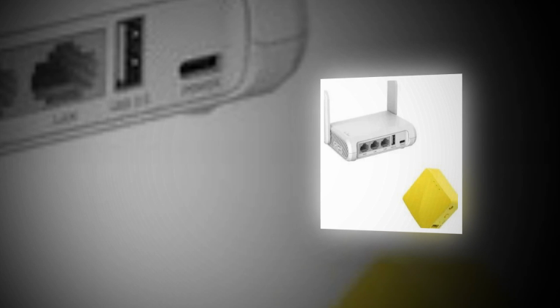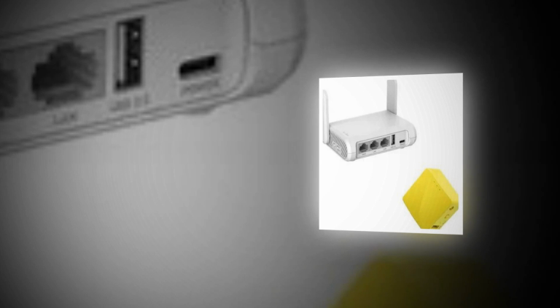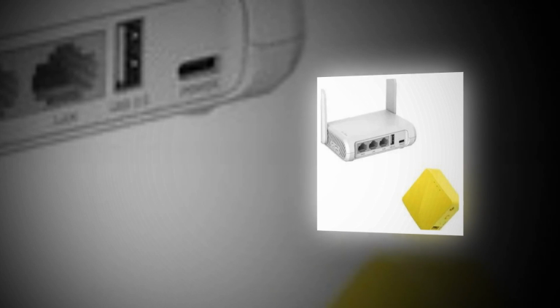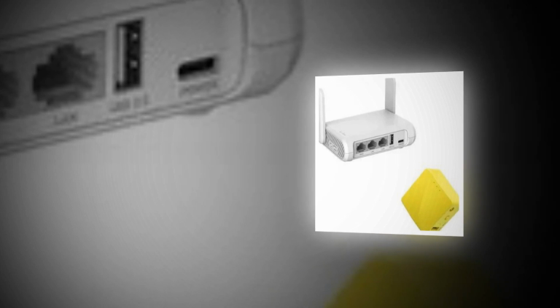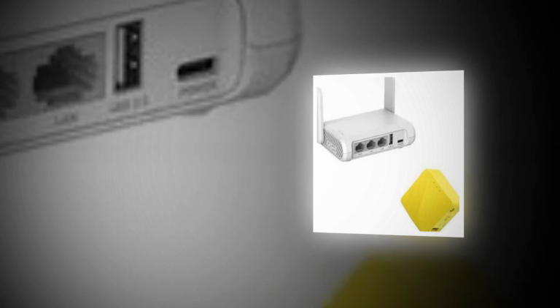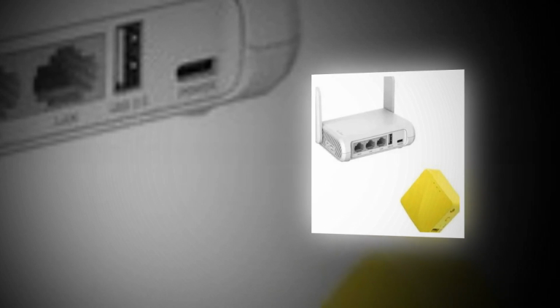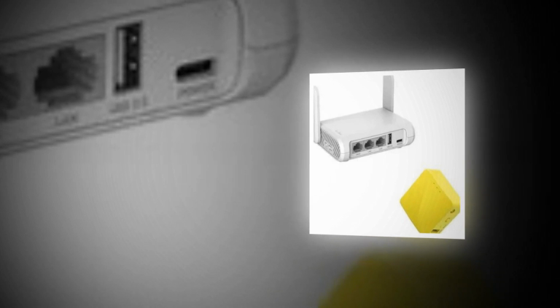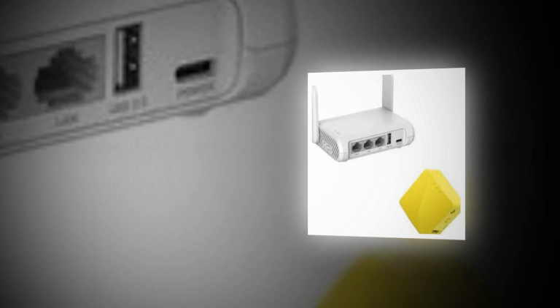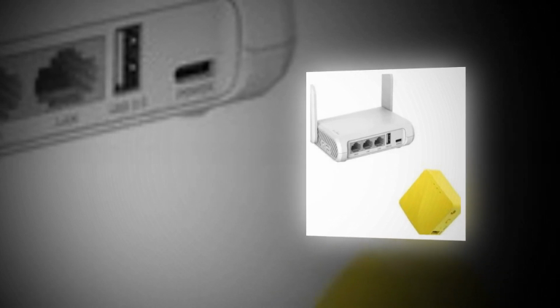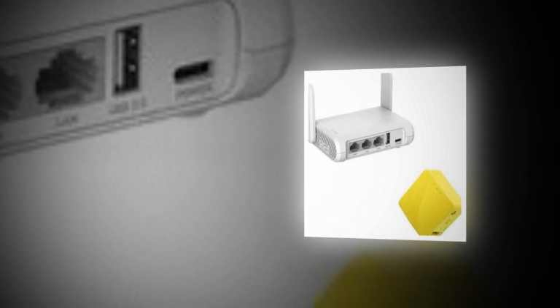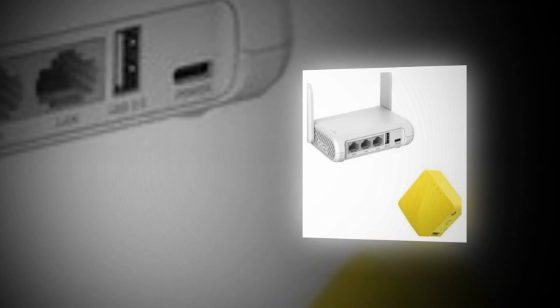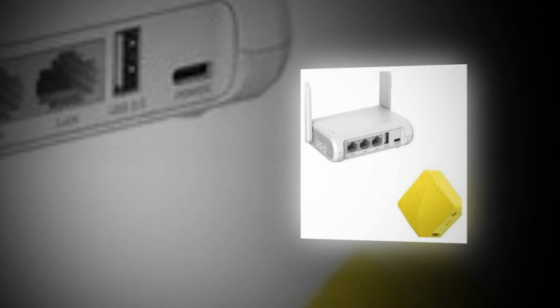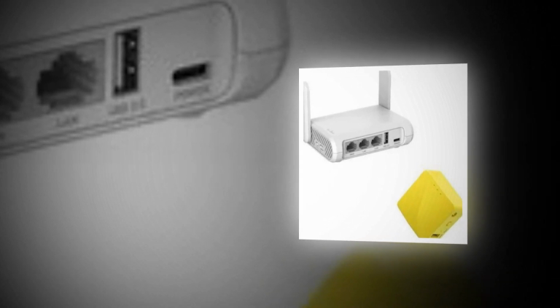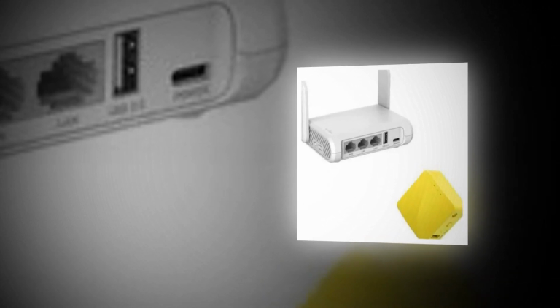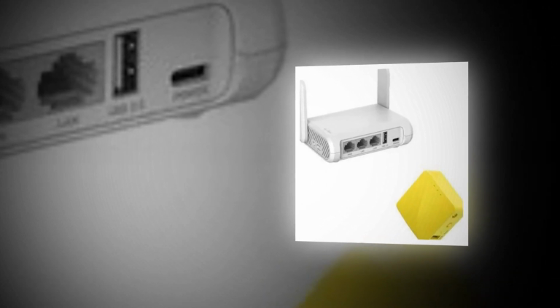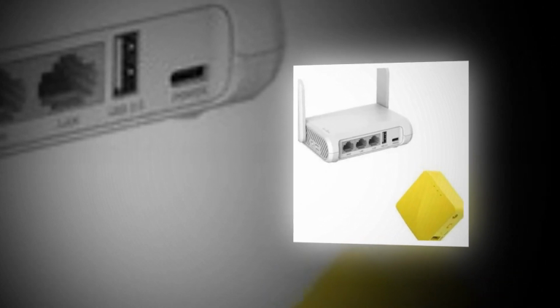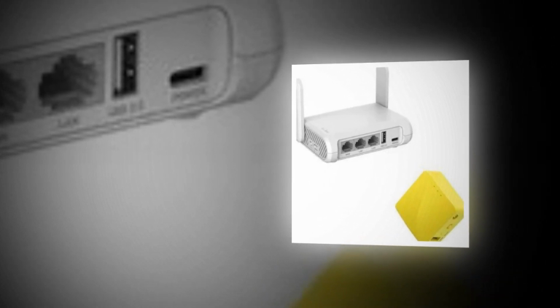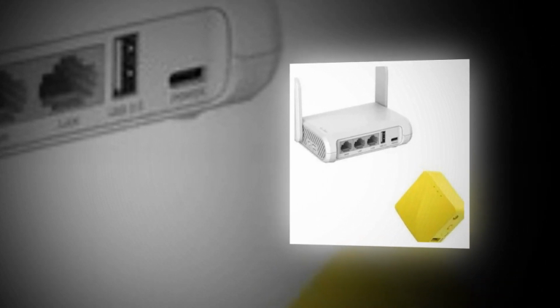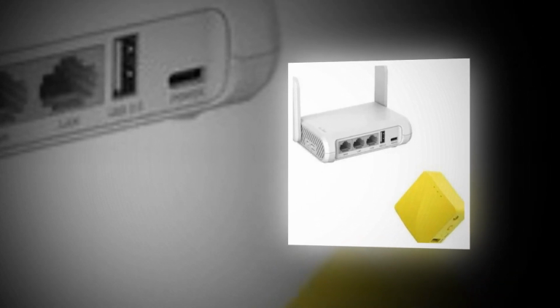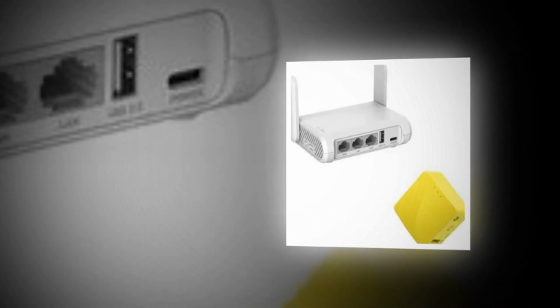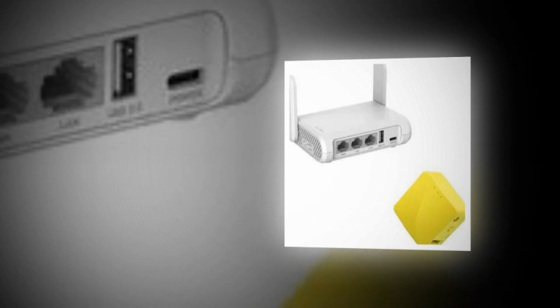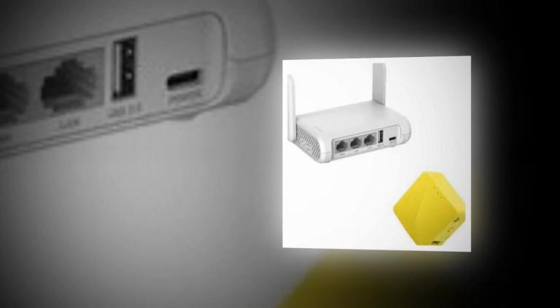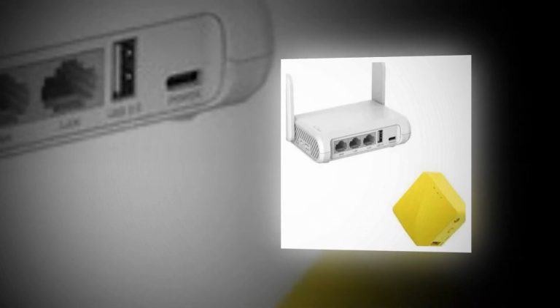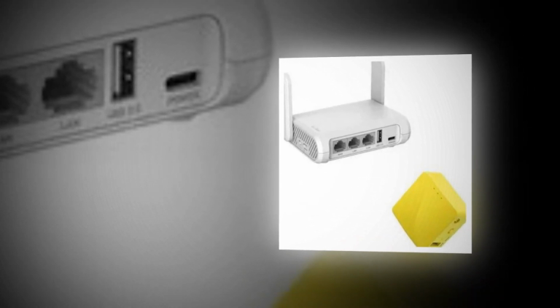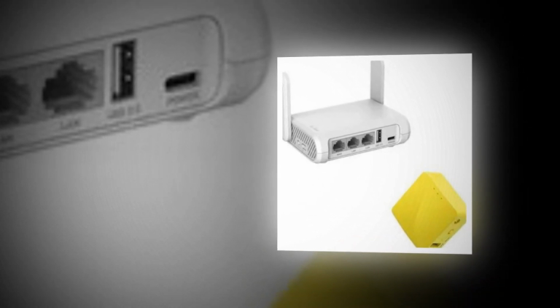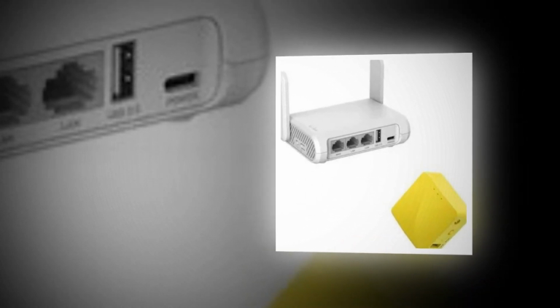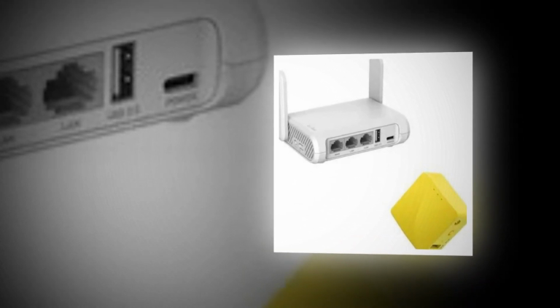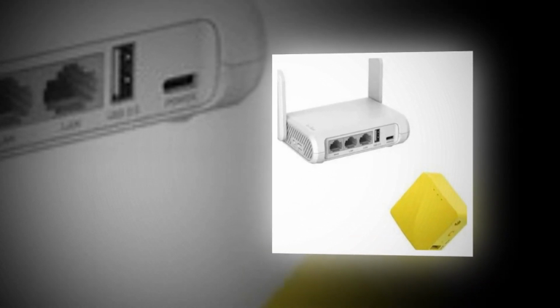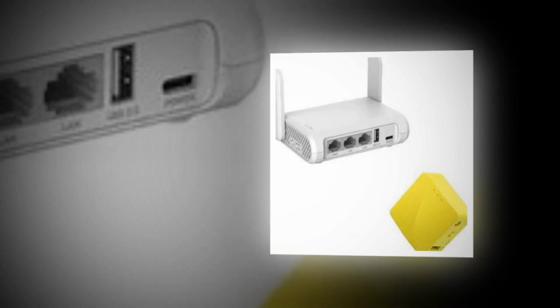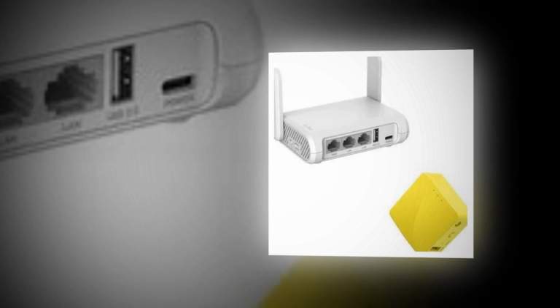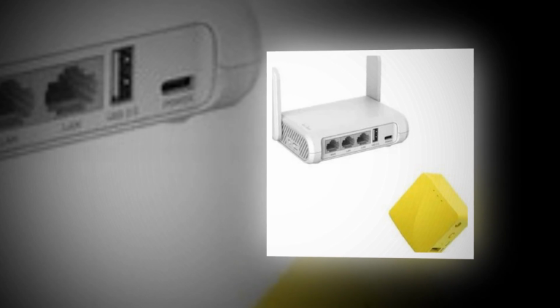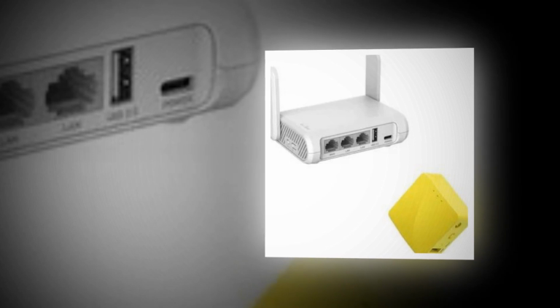Hi, welcome to our YouTube channel. Today we will discuss about the best secure travel WiFi from Amazon.